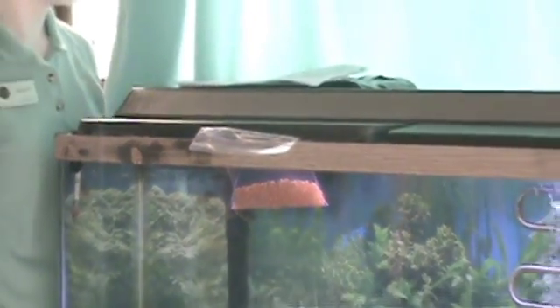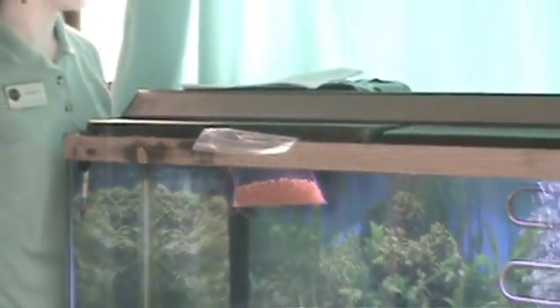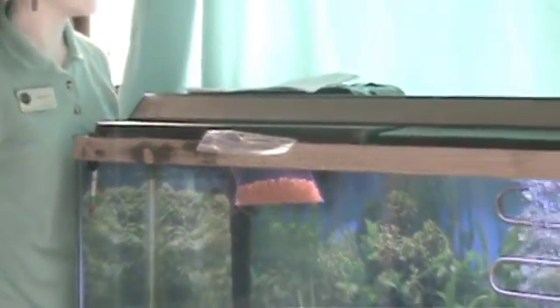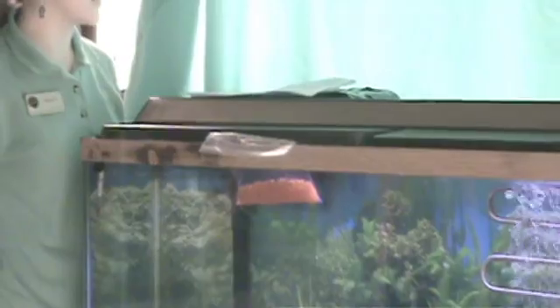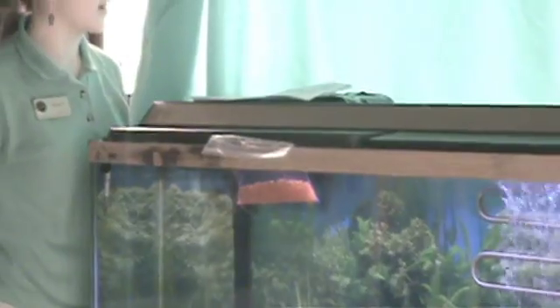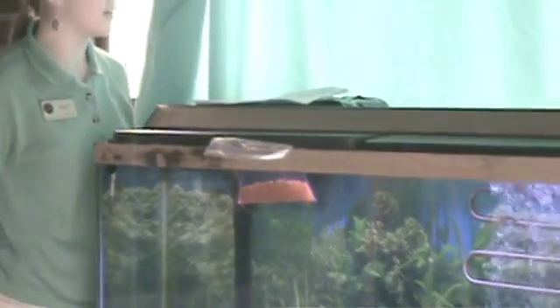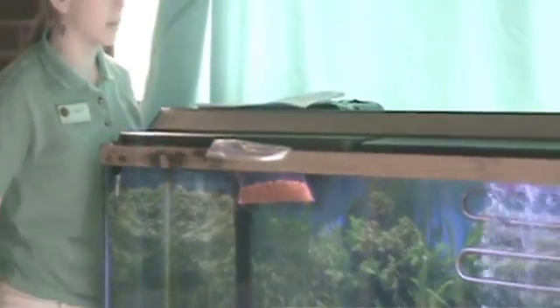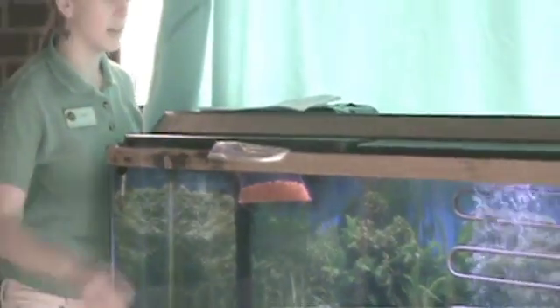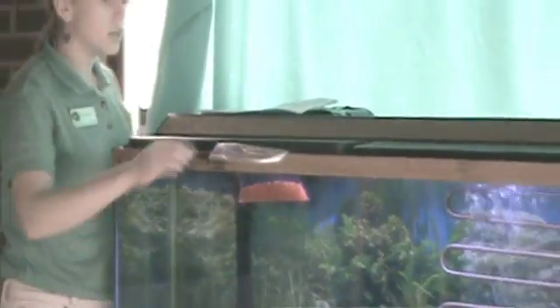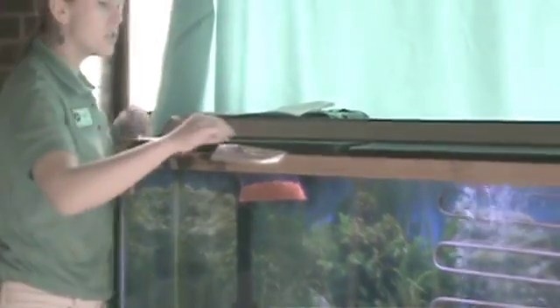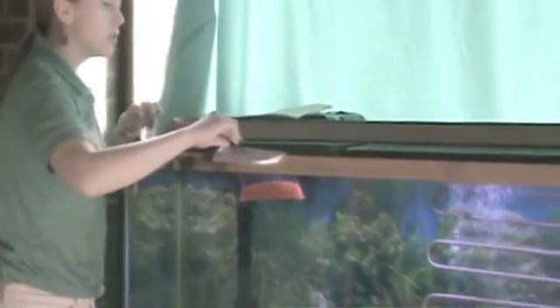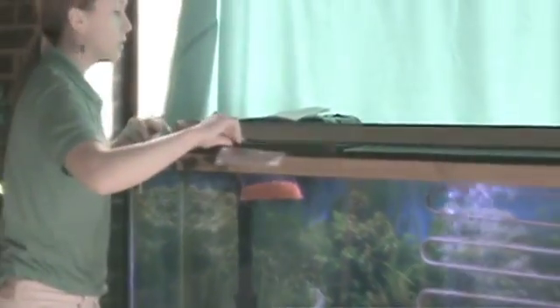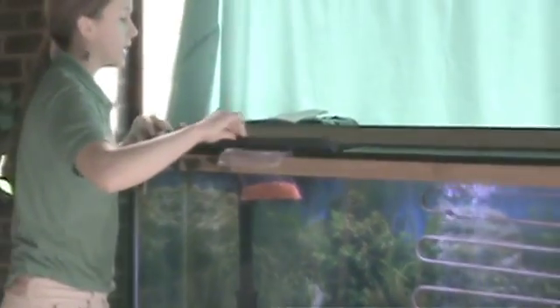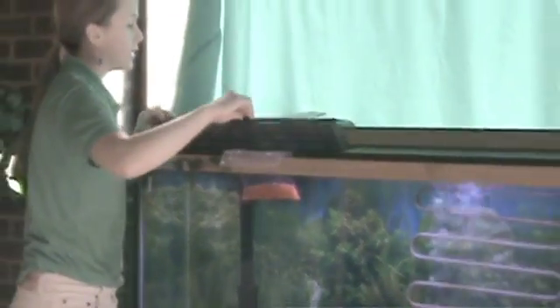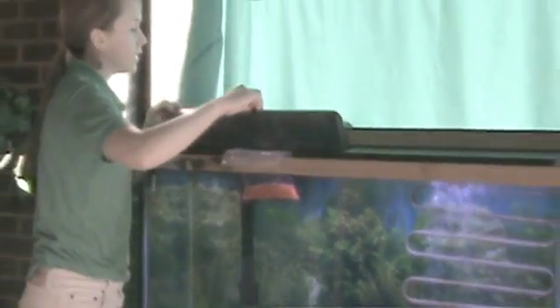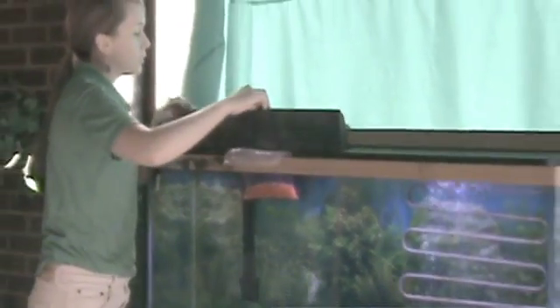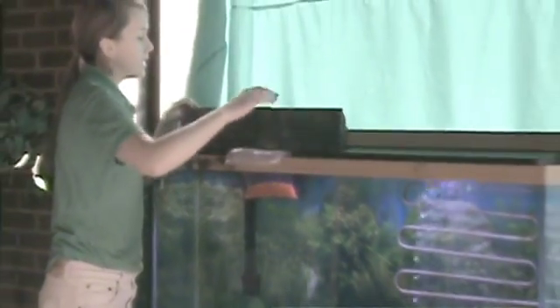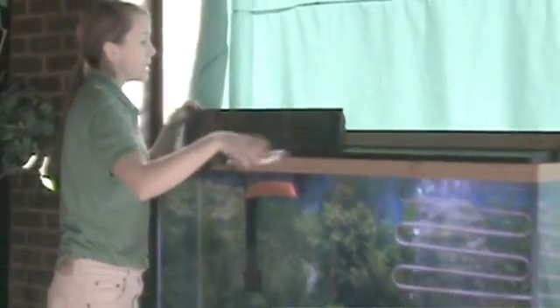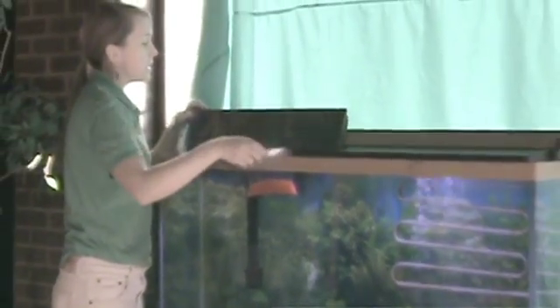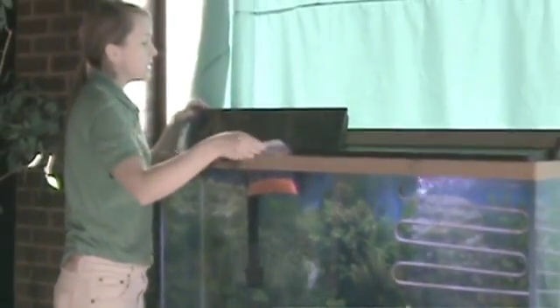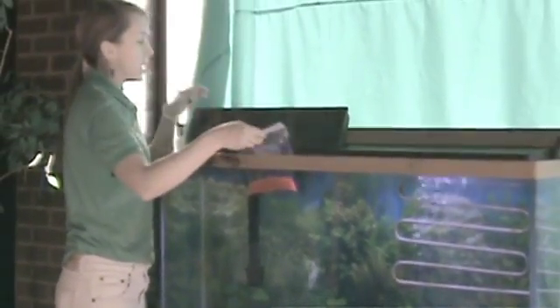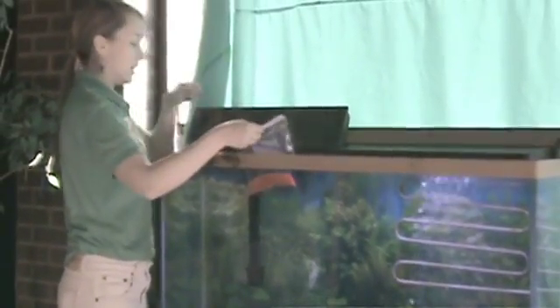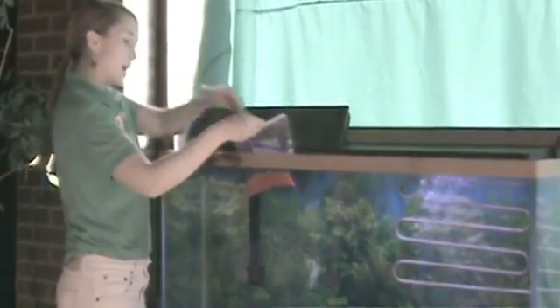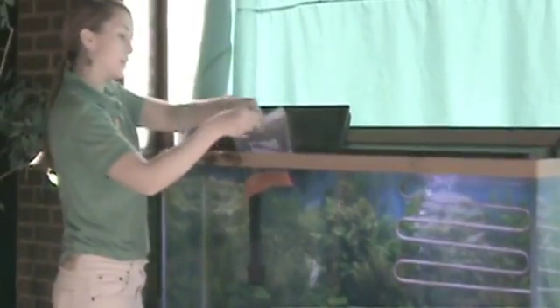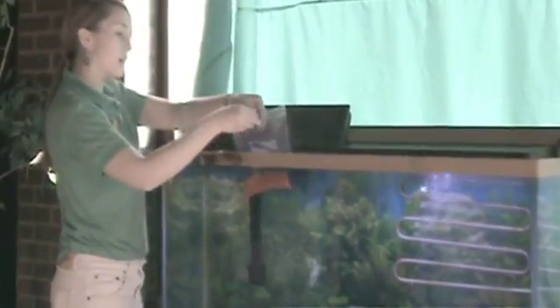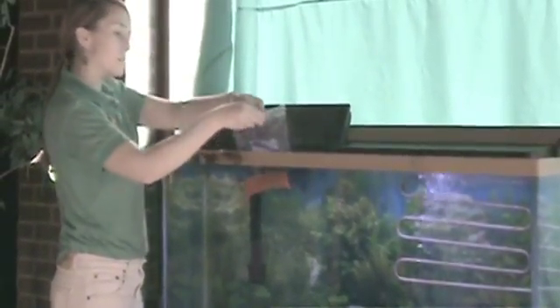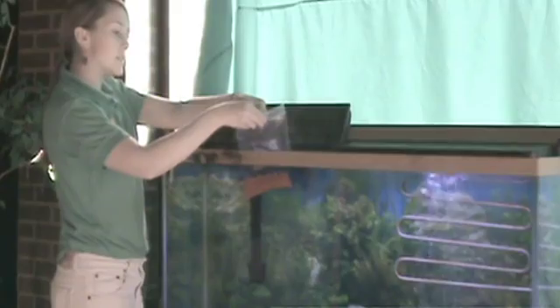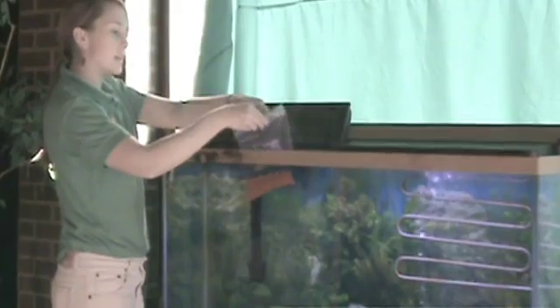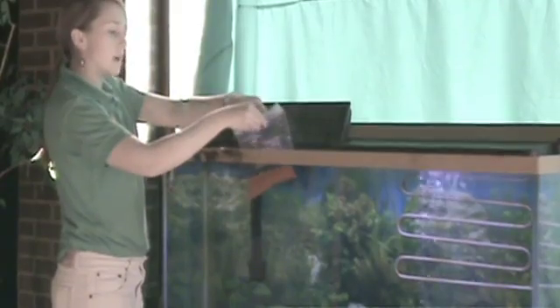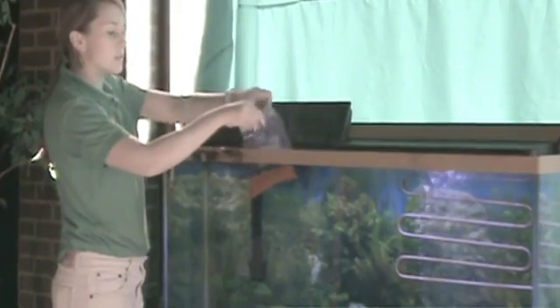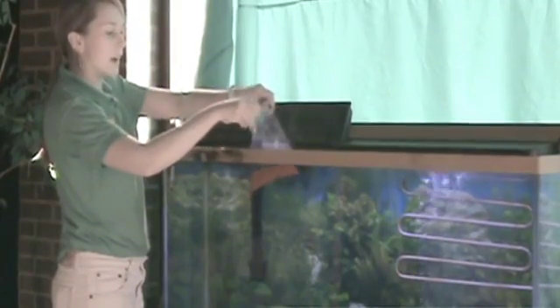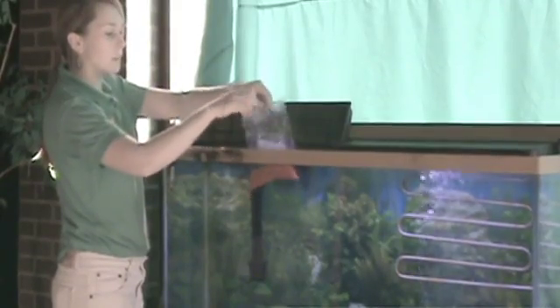Once your eggs are acclimated, slowly release them into the tank and allow them to sink down to the bottom.